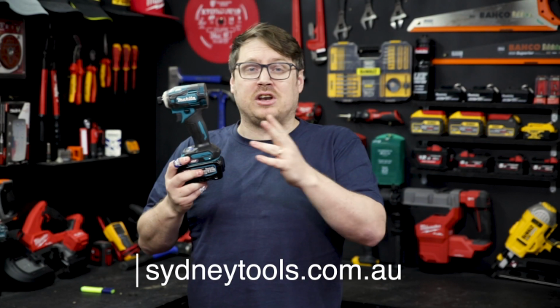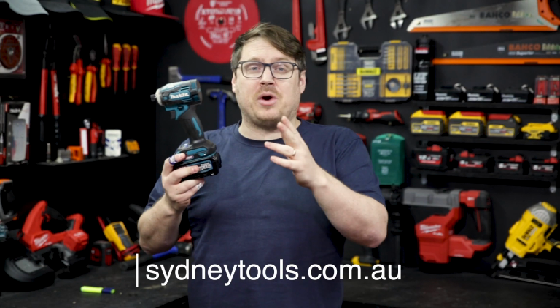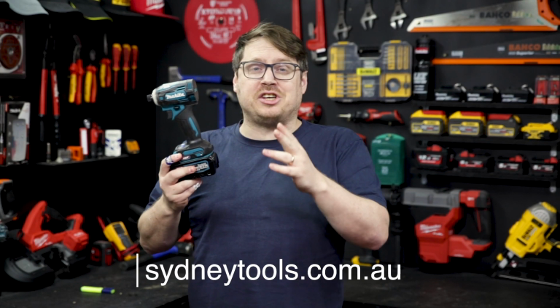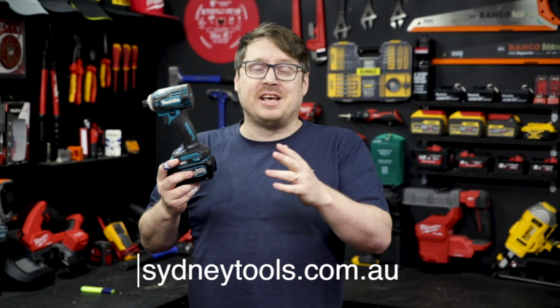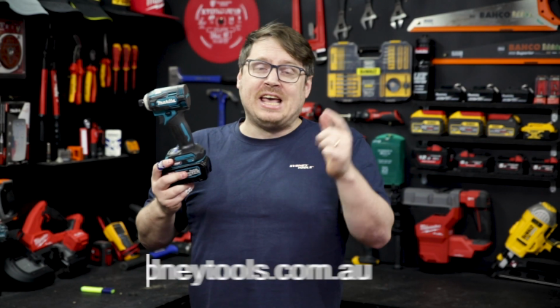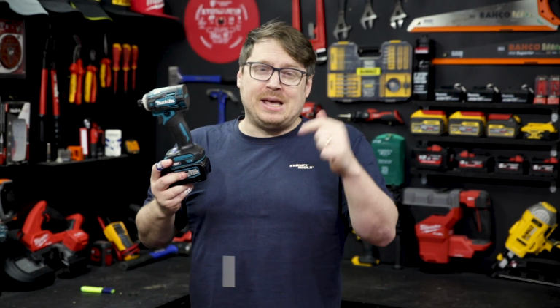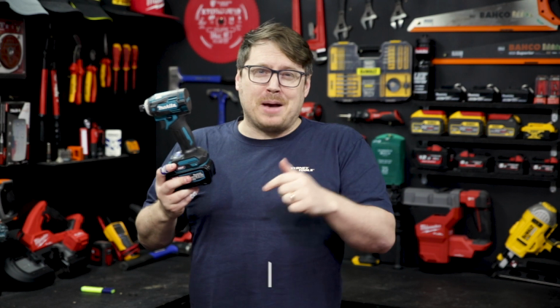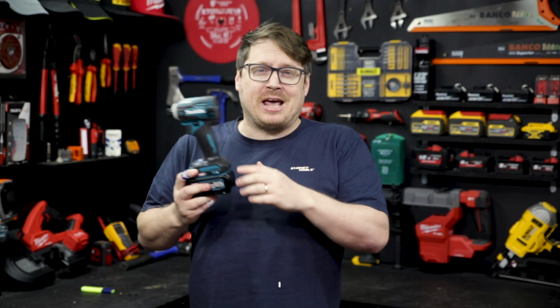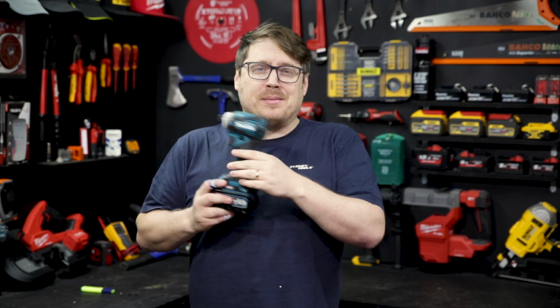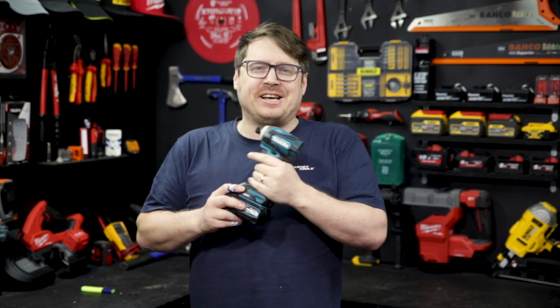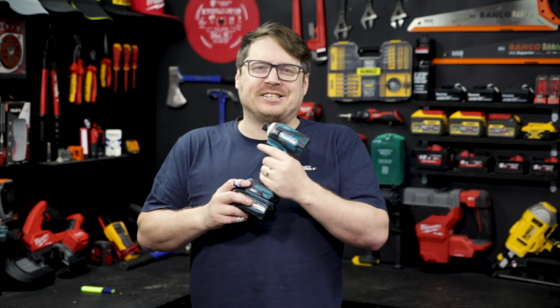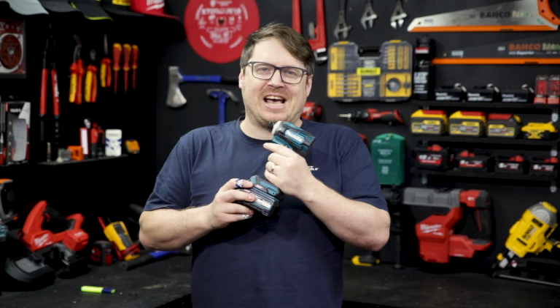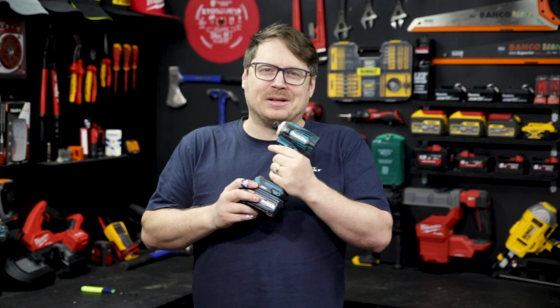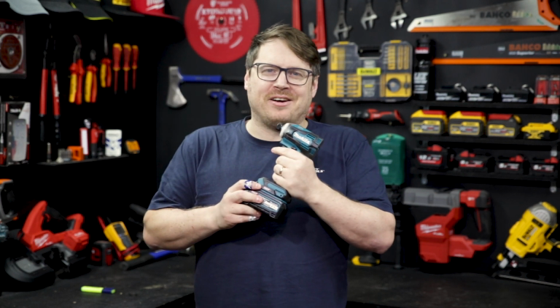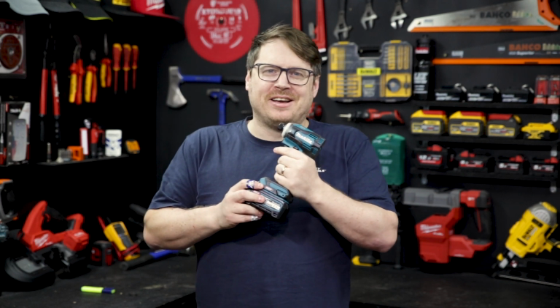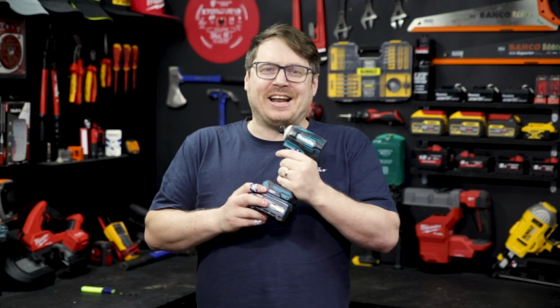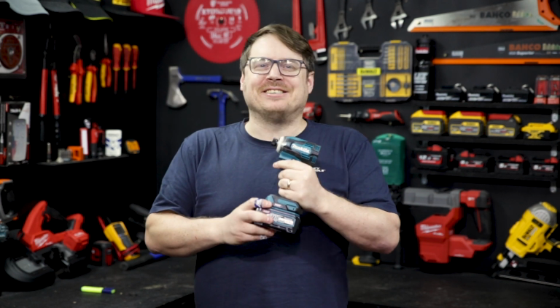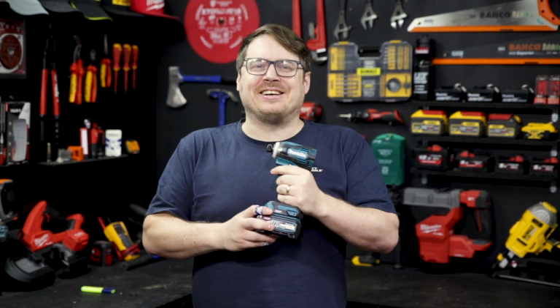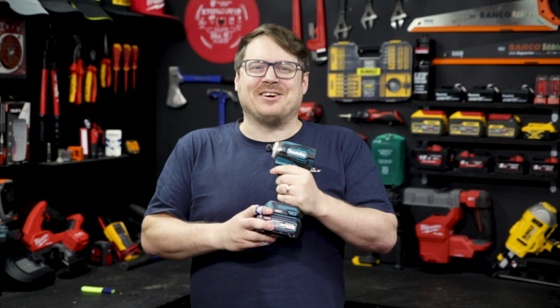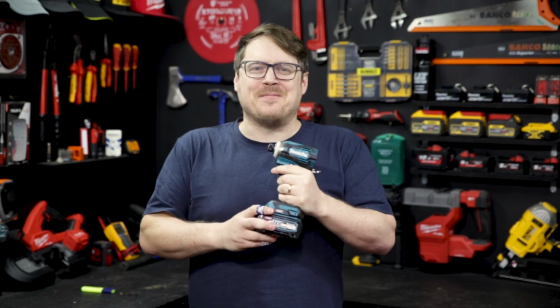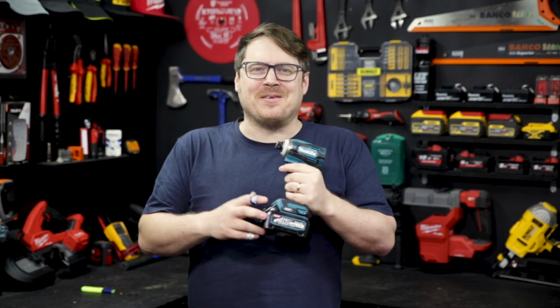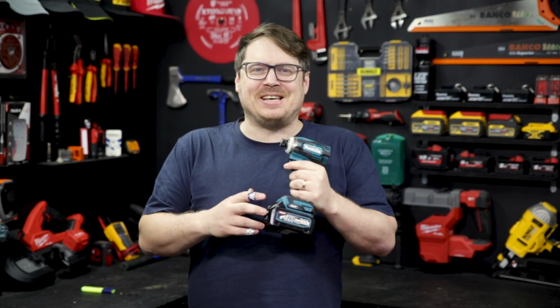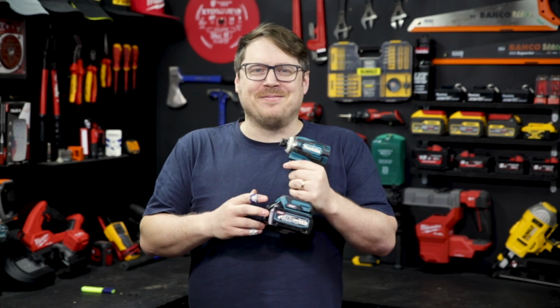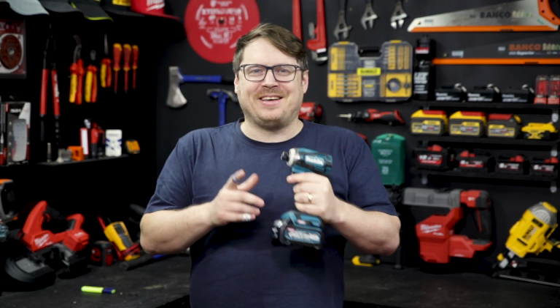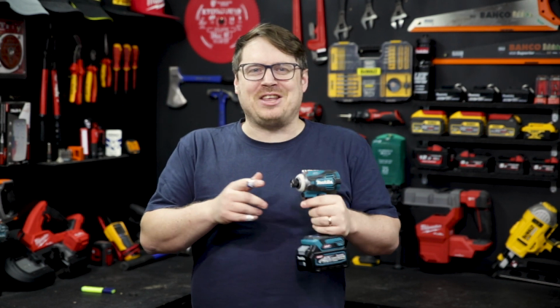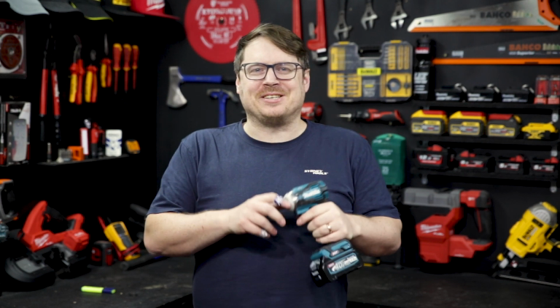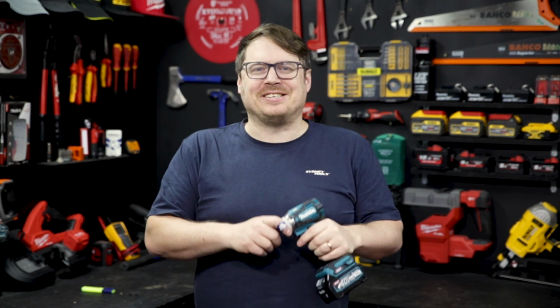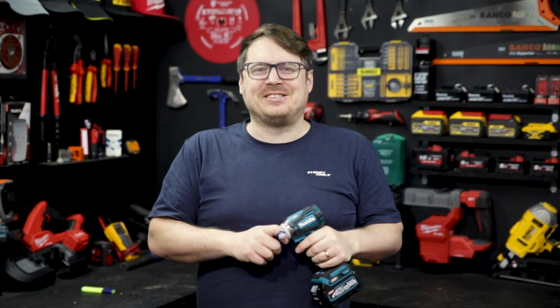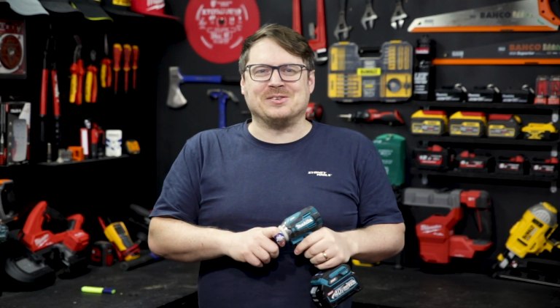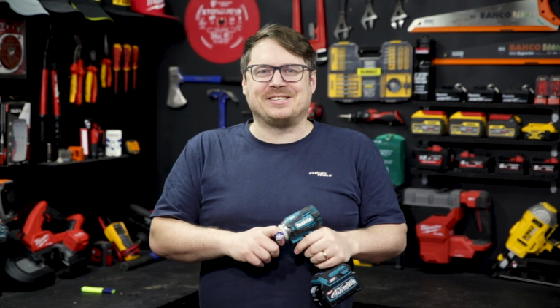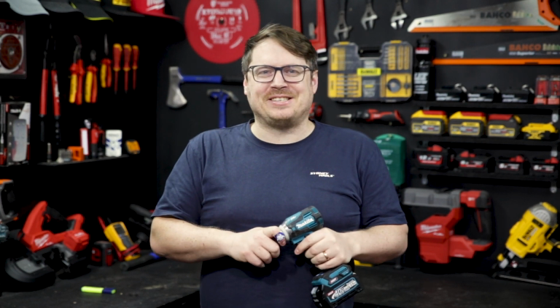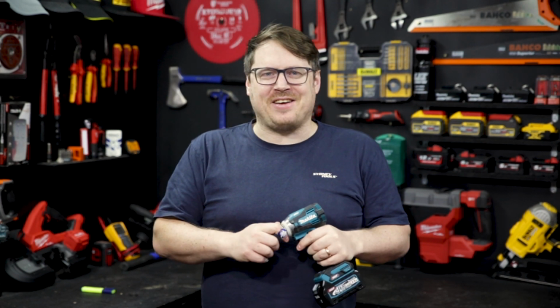If you've got any questions, hit me up in the comment section down below. Until next time, I'm Tim, and you're watching Sydney Tools TV.